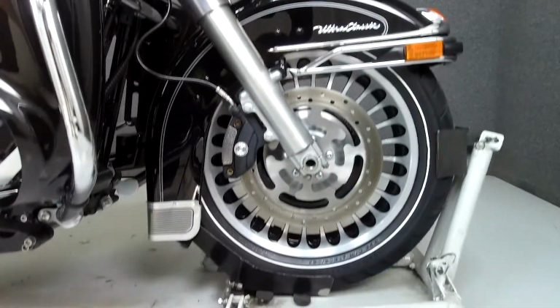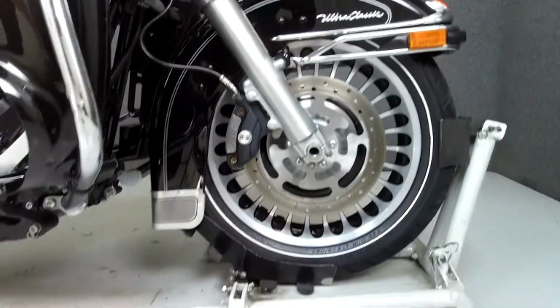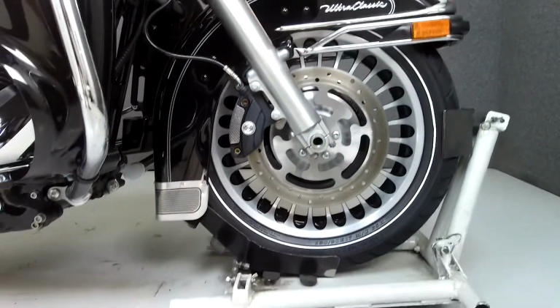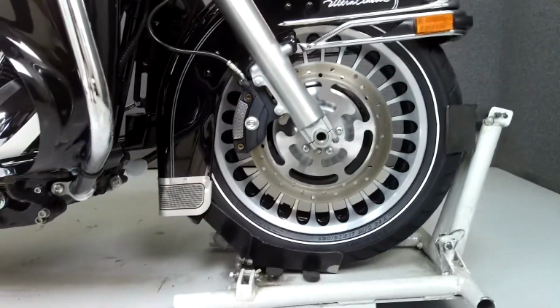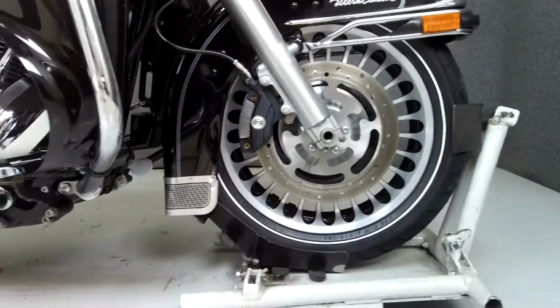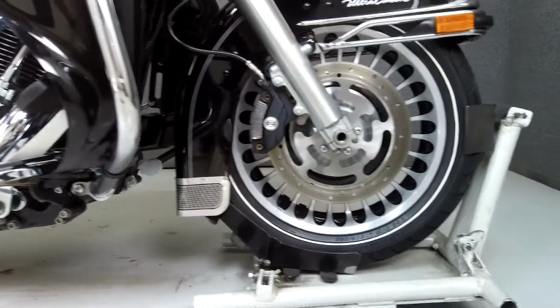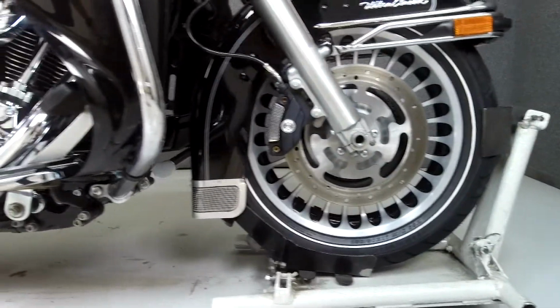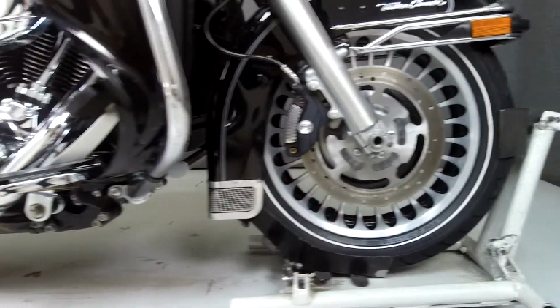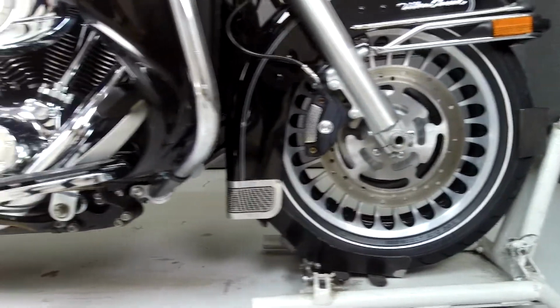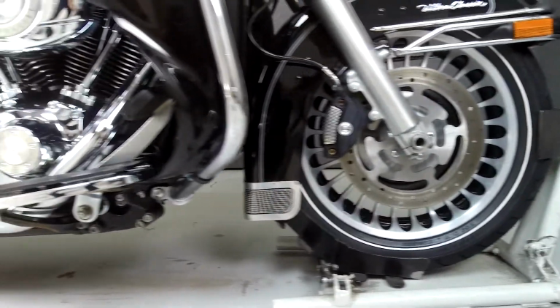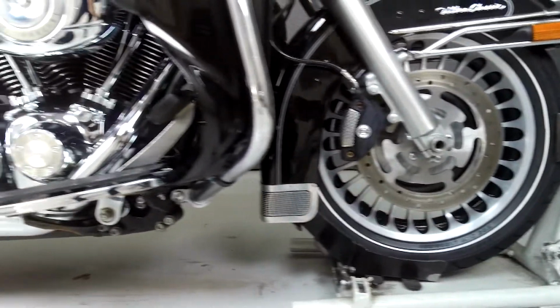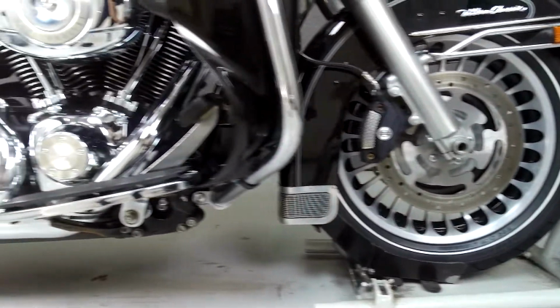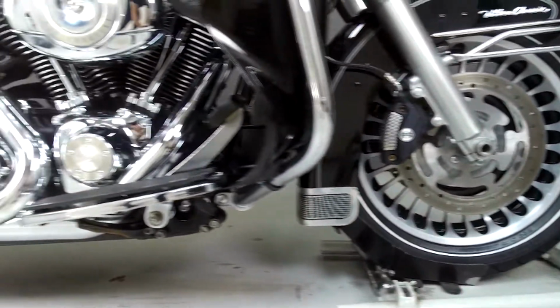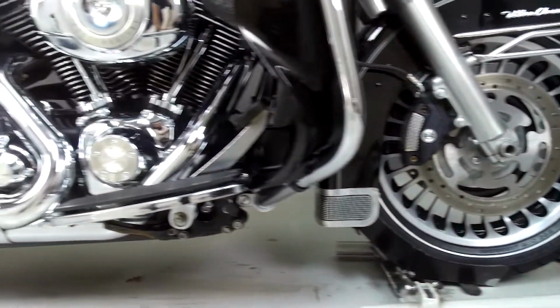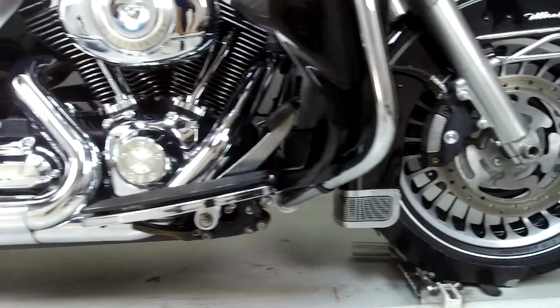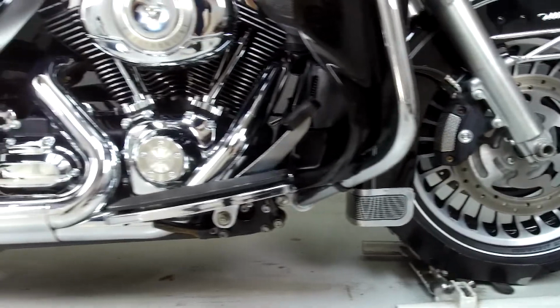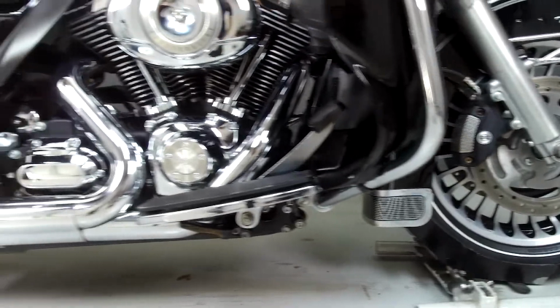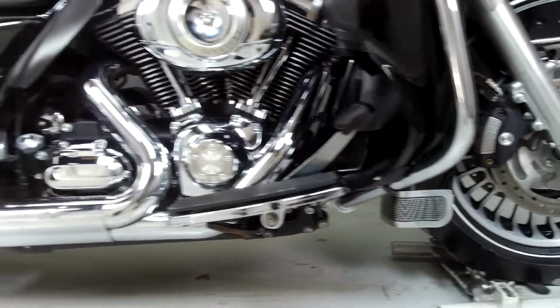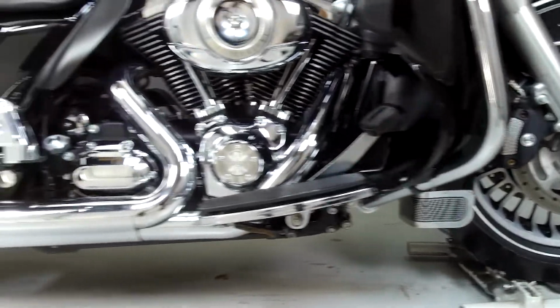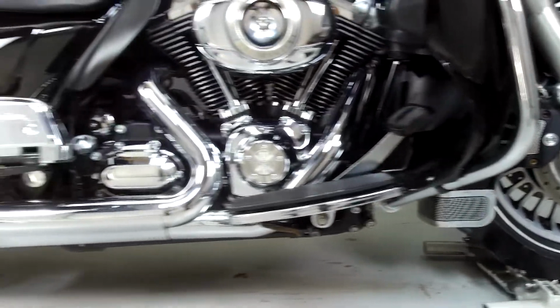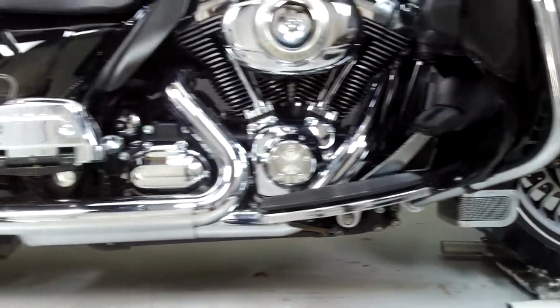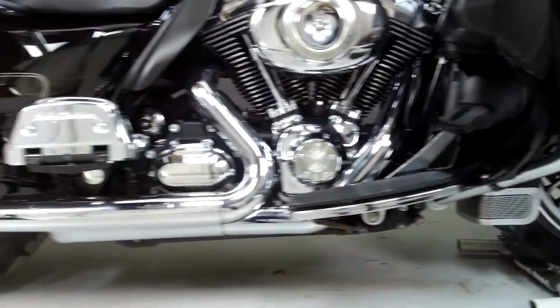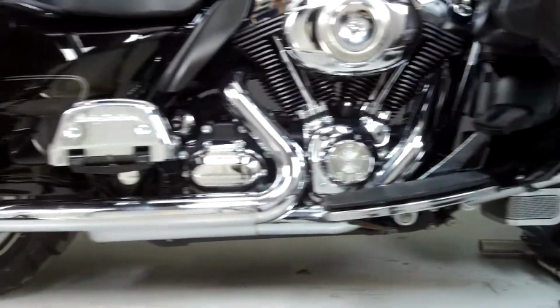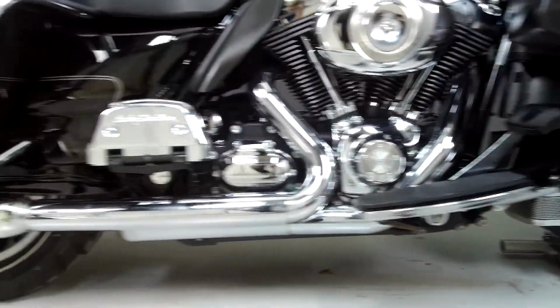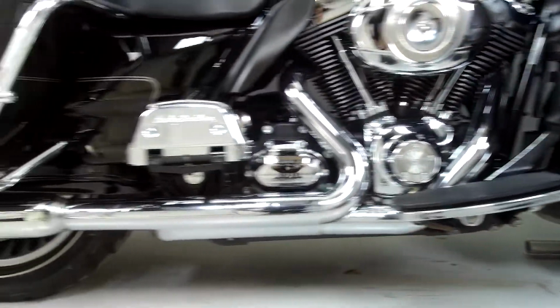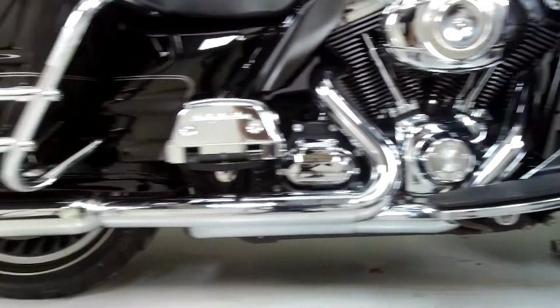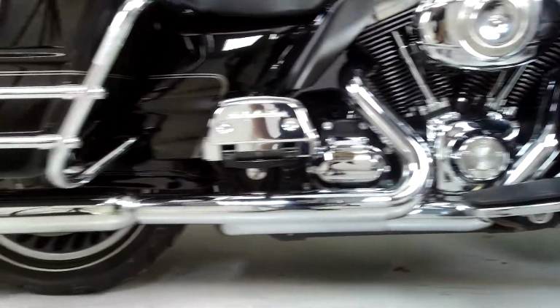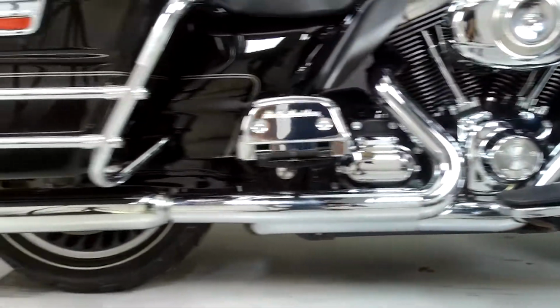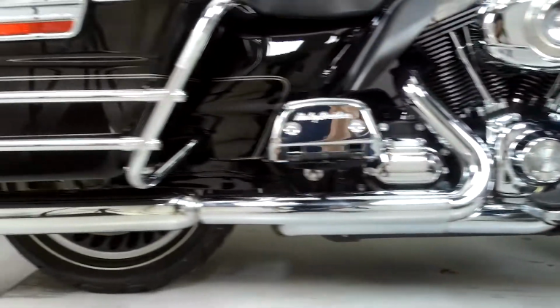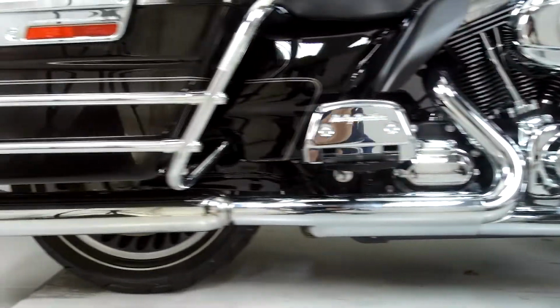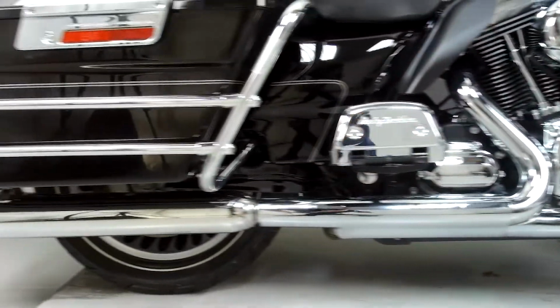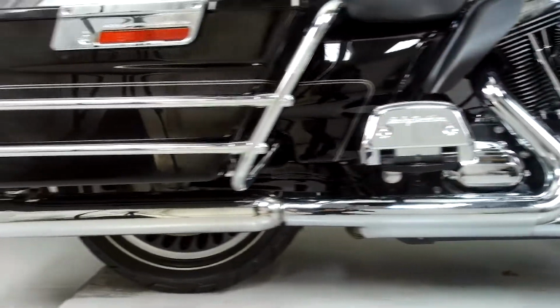This bike comes equipped with a multi-function four-speaker stereo system, cruise control, and CB intercom hookups.